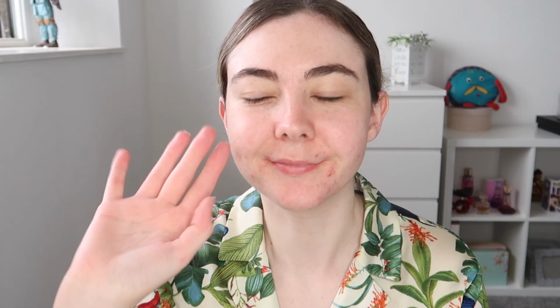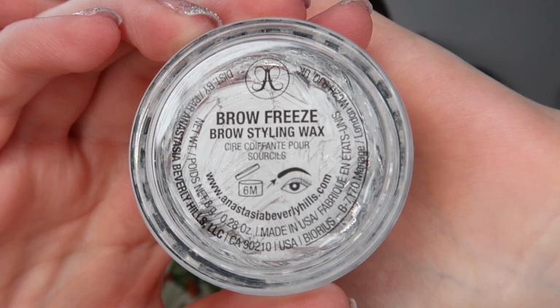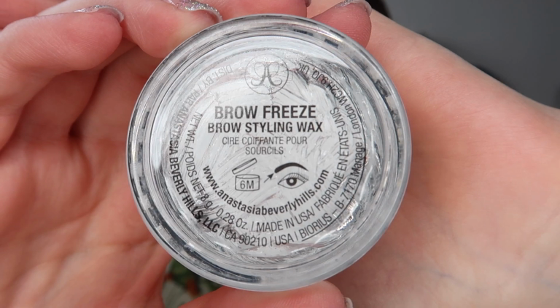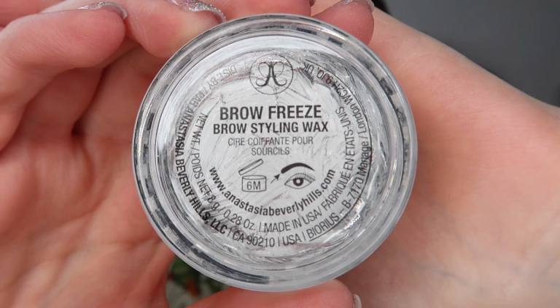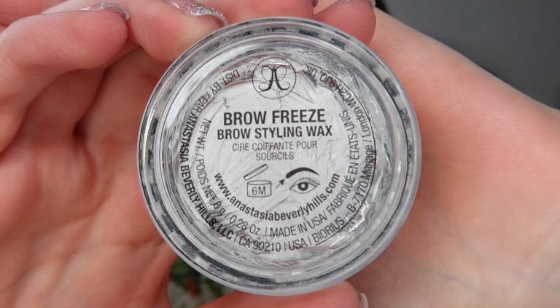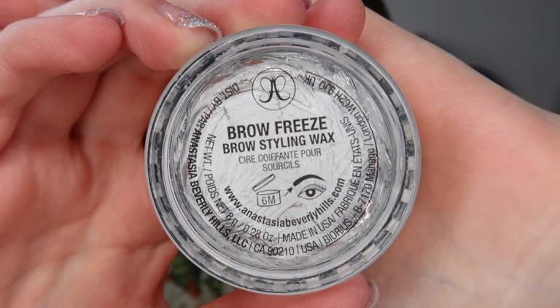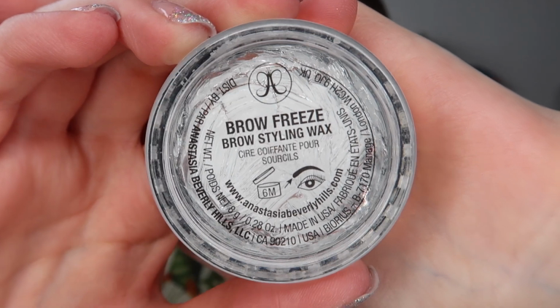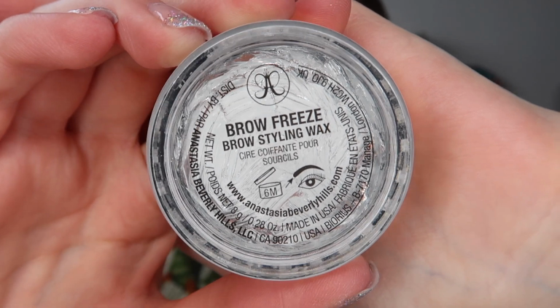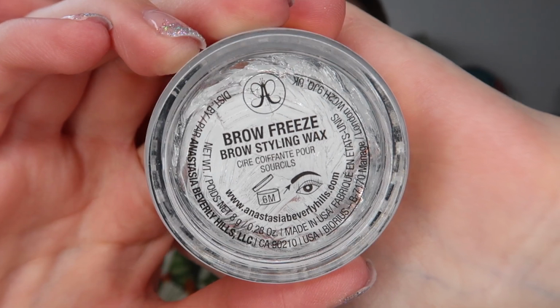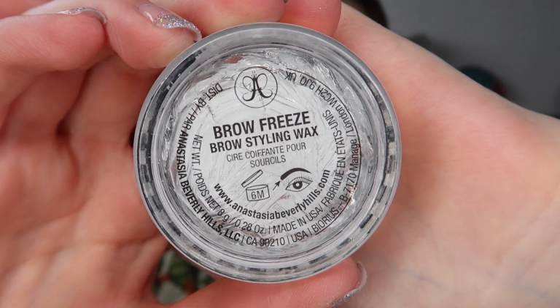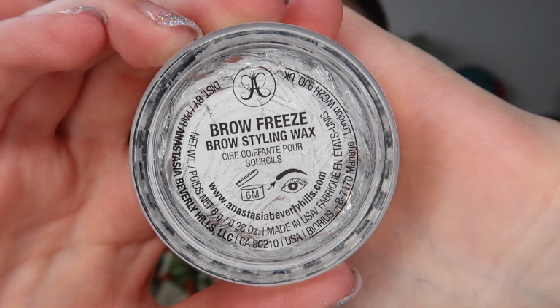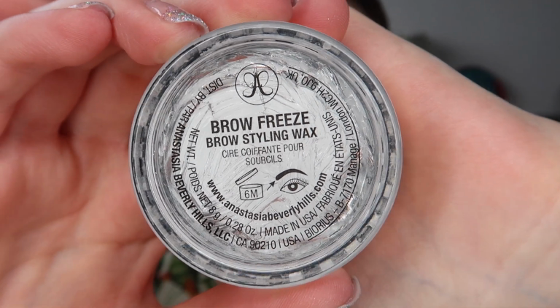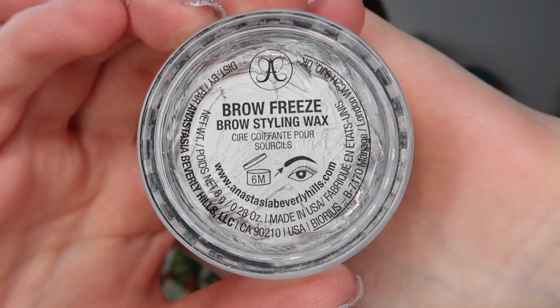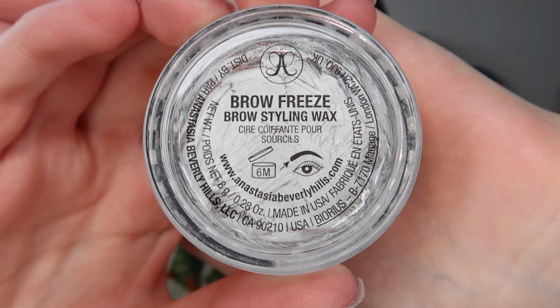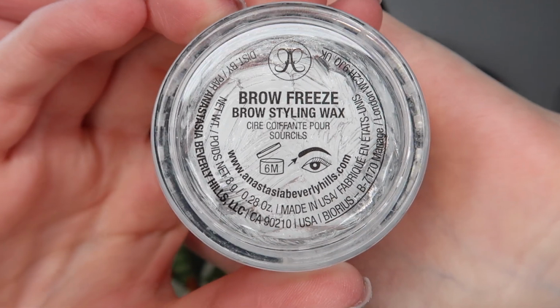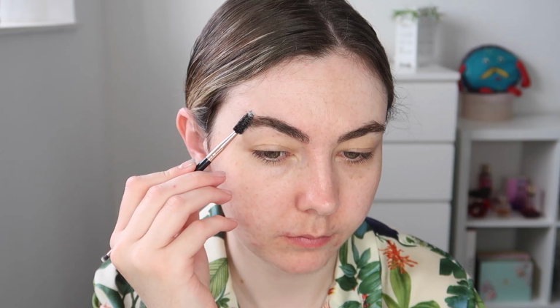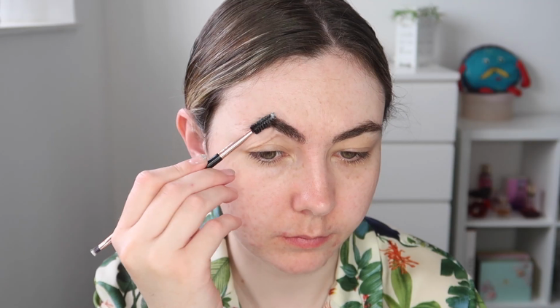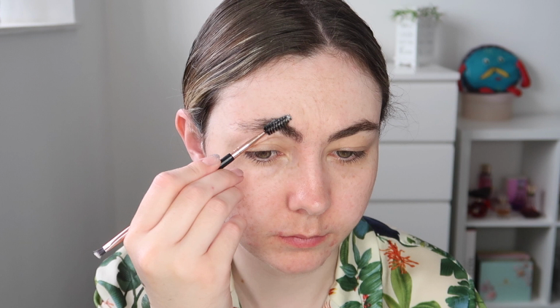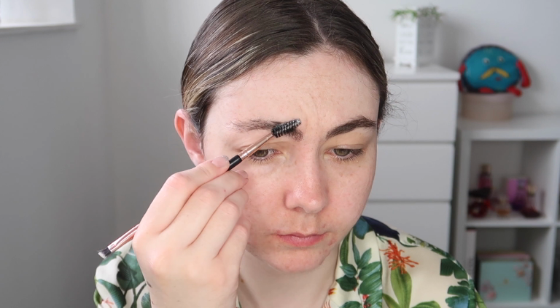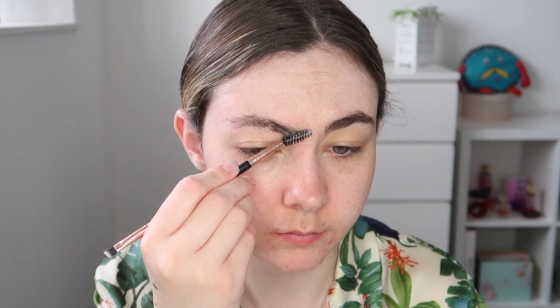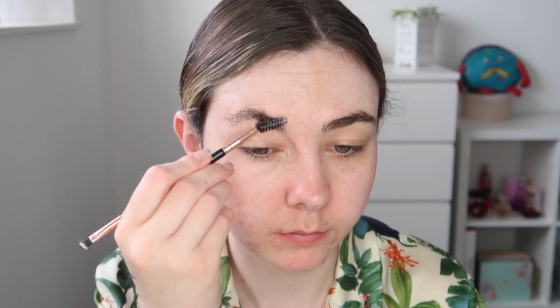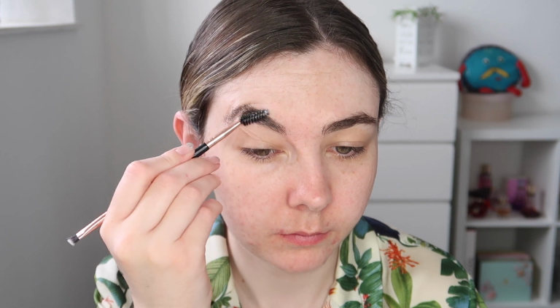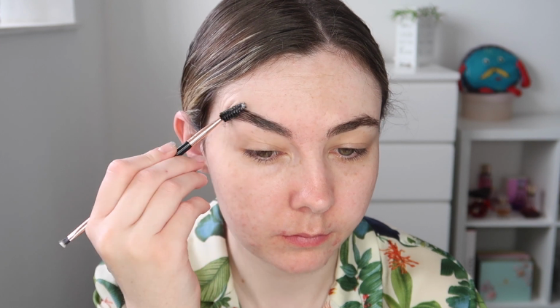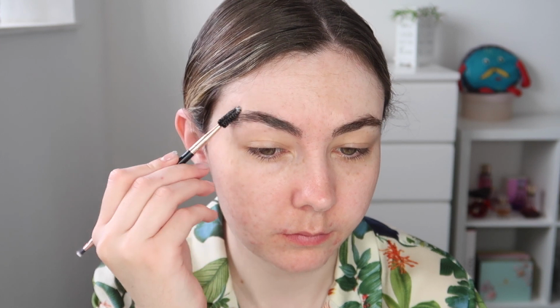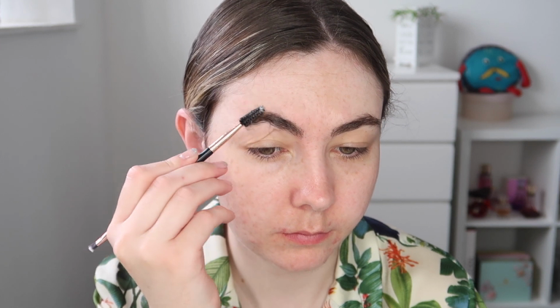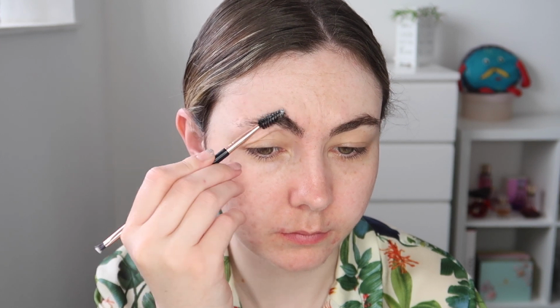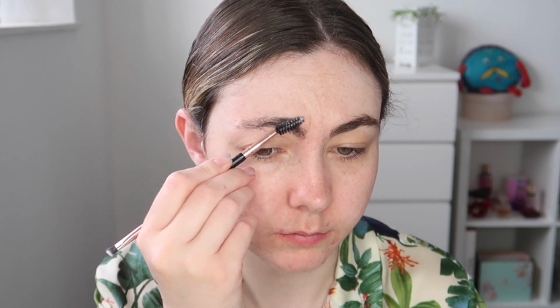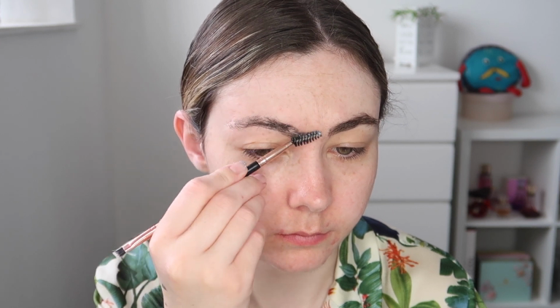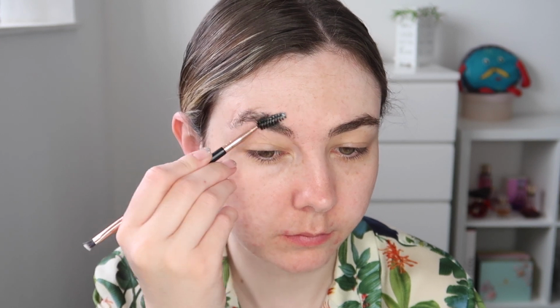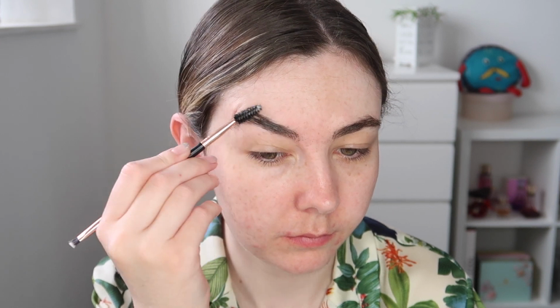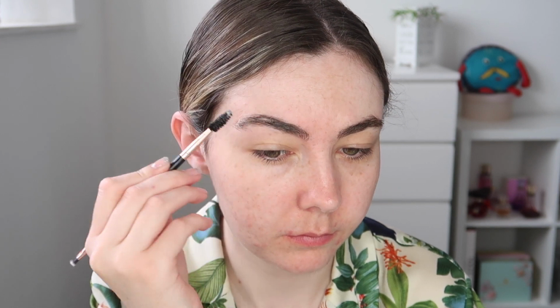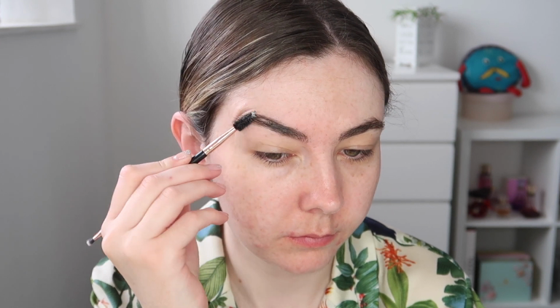I'm going to start with eyes today just because I was using a glitter pigment and didn't want any glitter fallout.